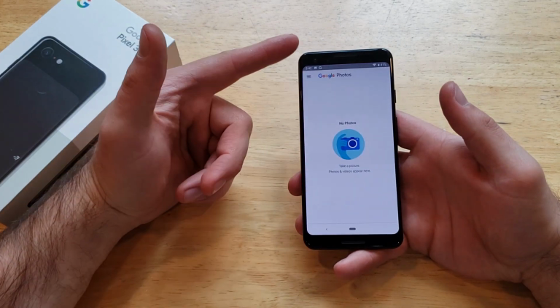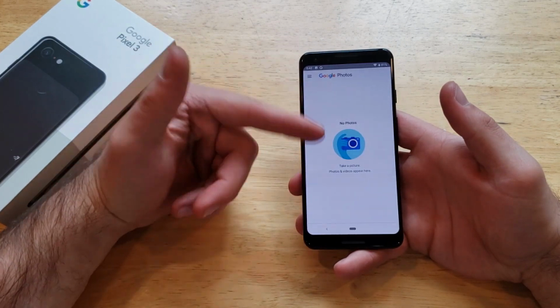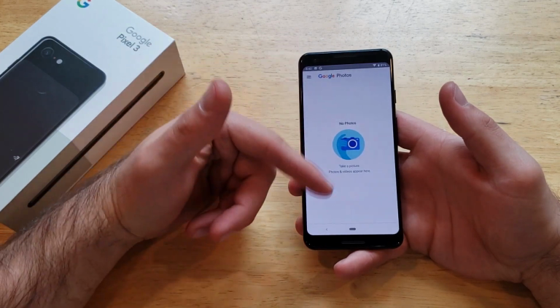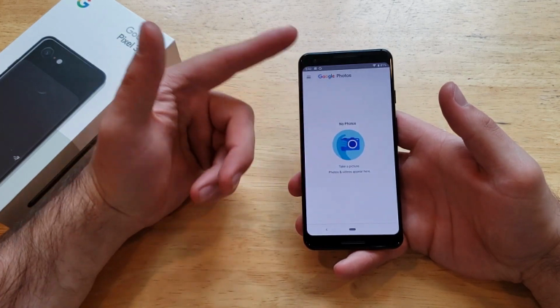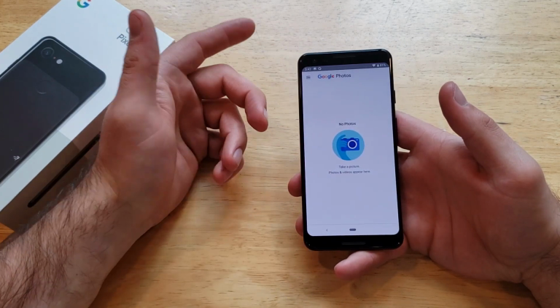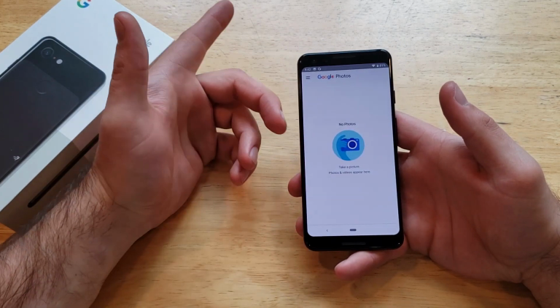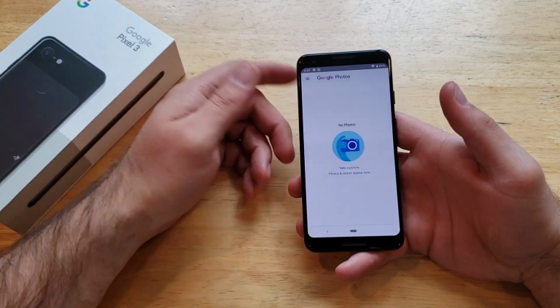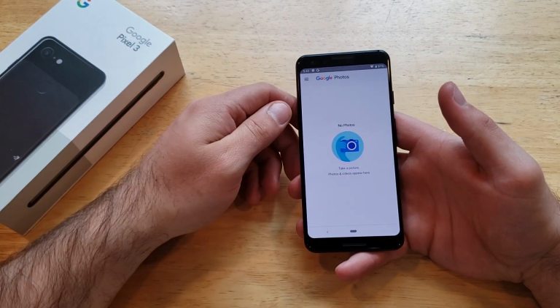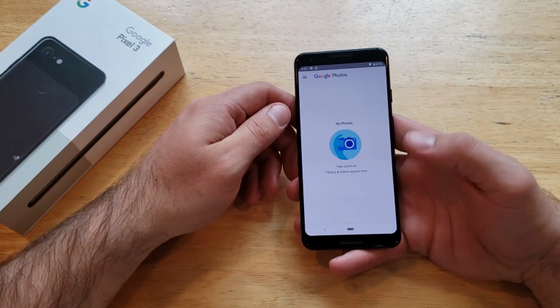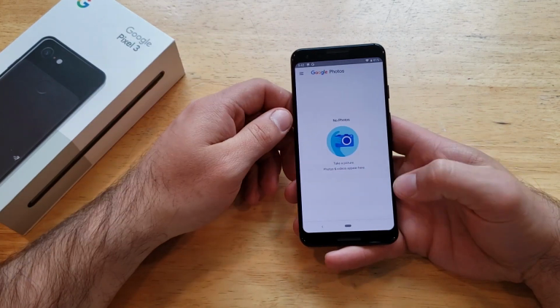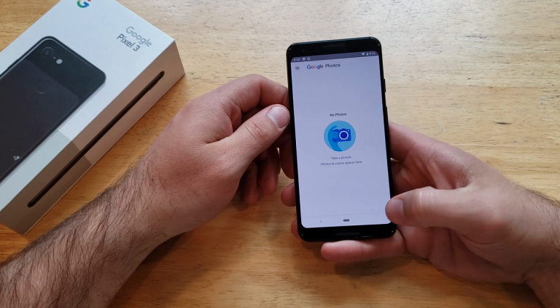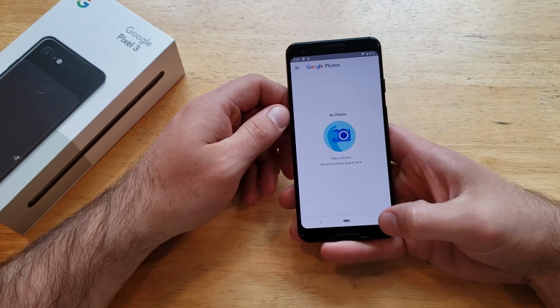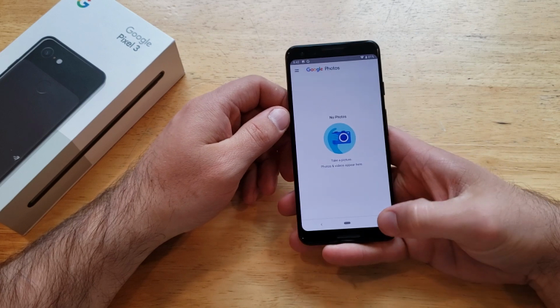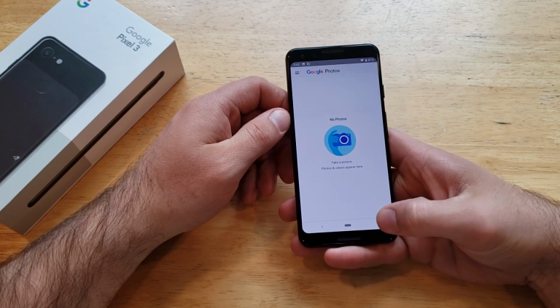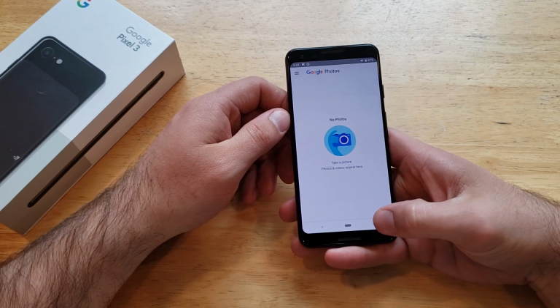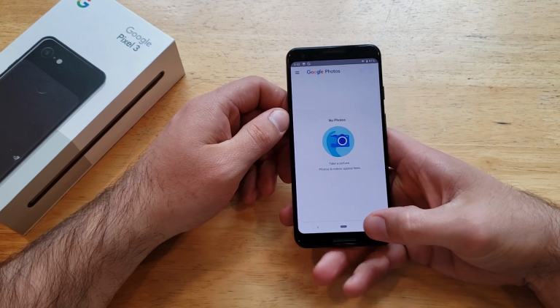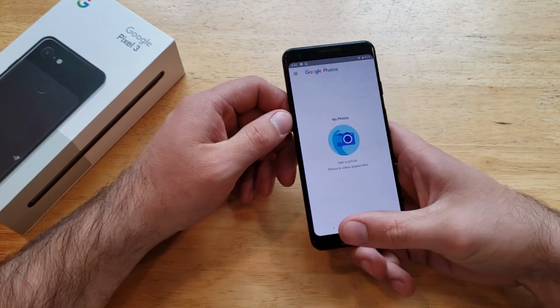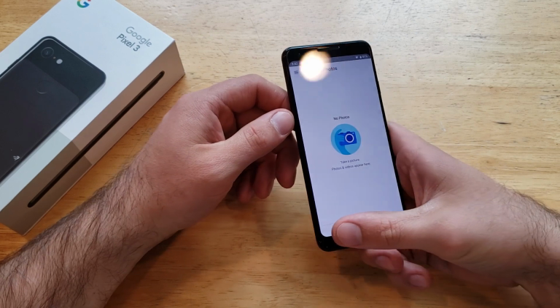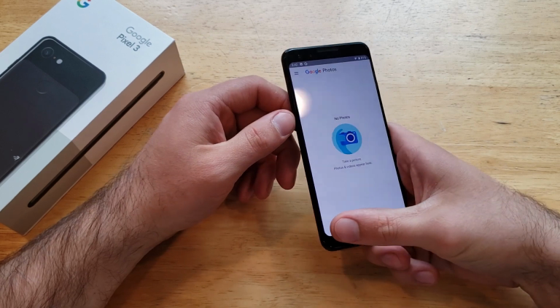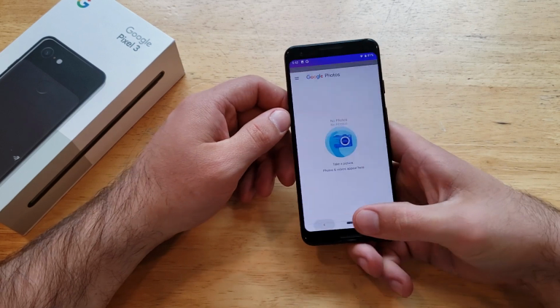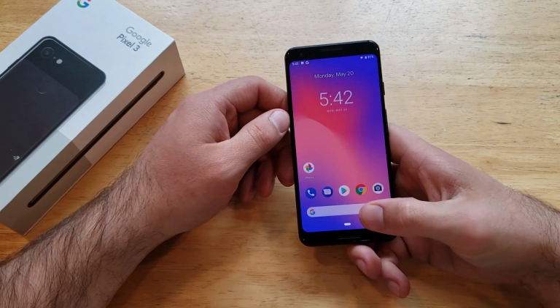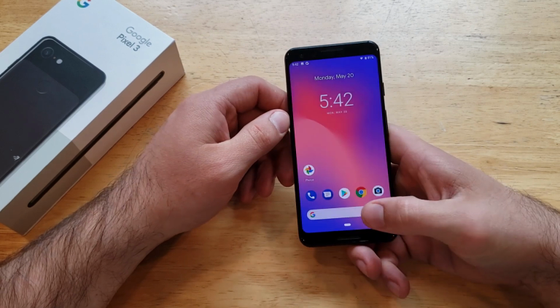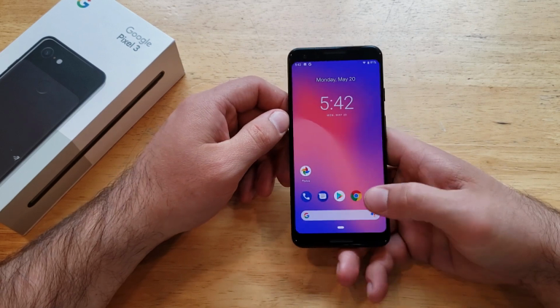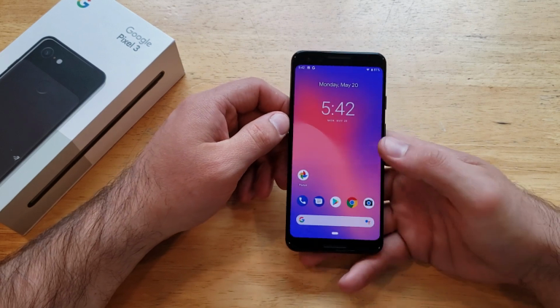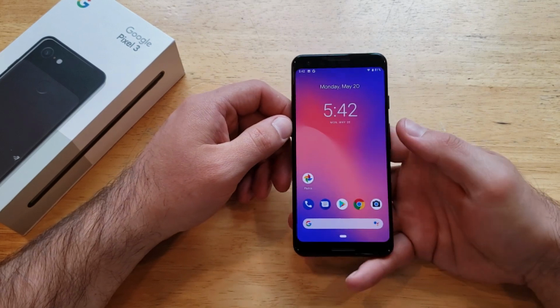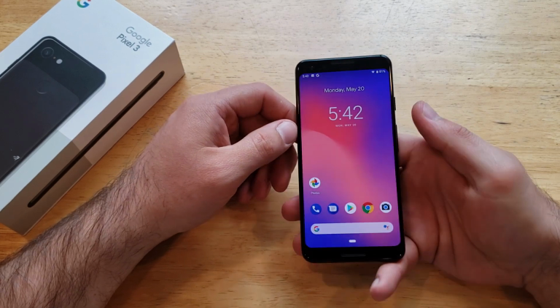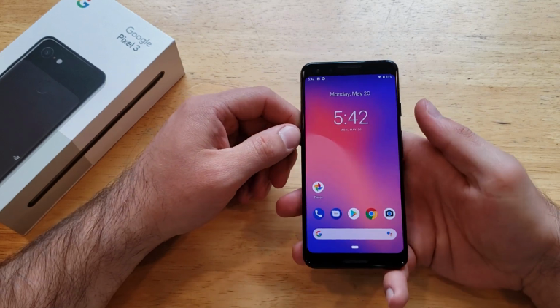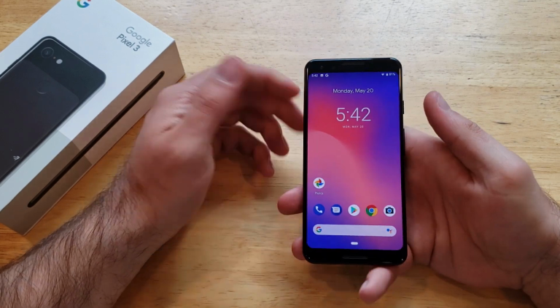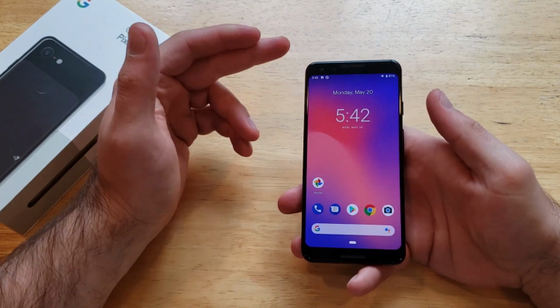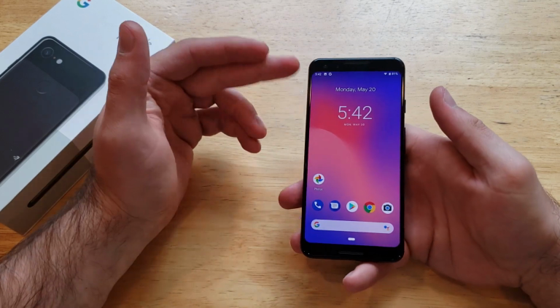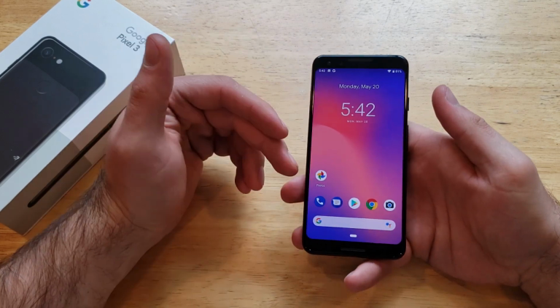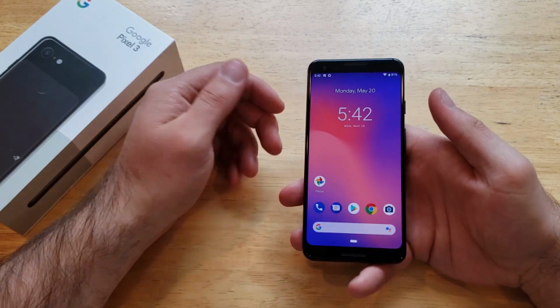Just before I get started, I'm going to go into my photos and show you guys that I have no pictures, no nothing in there. So let's go ahead back to our home screen.